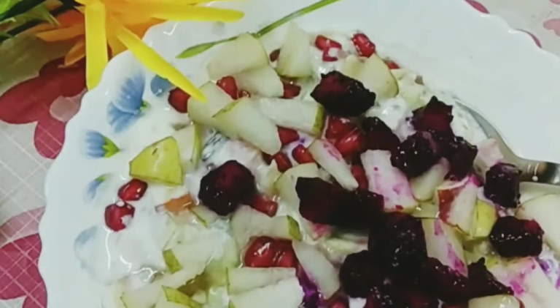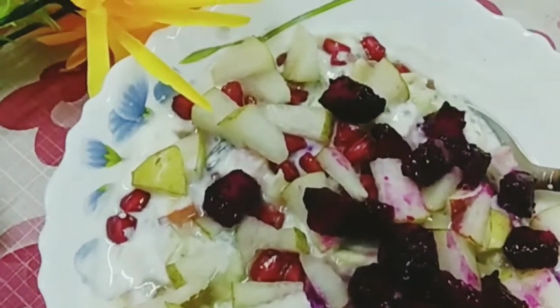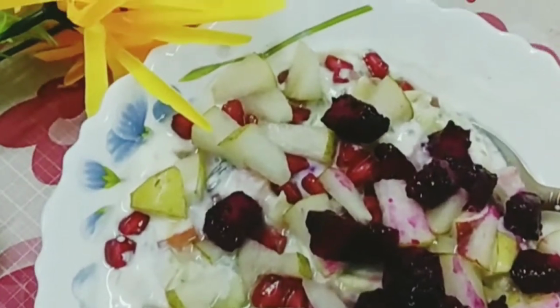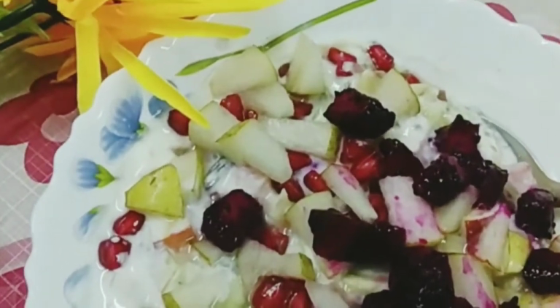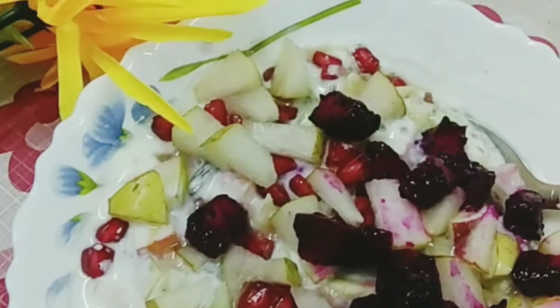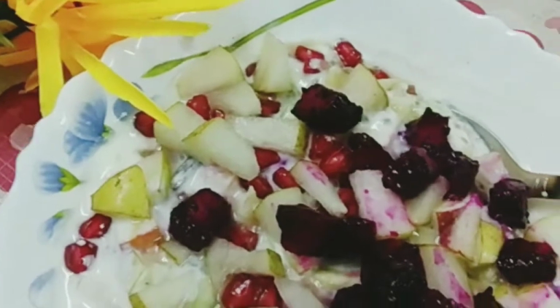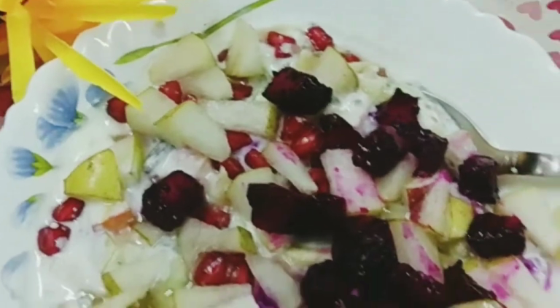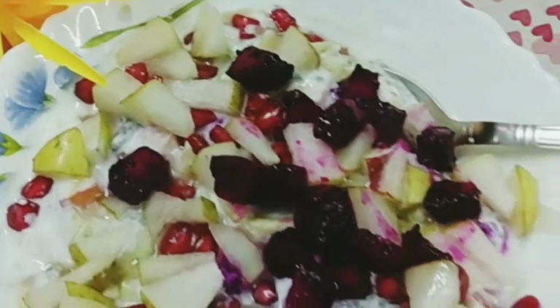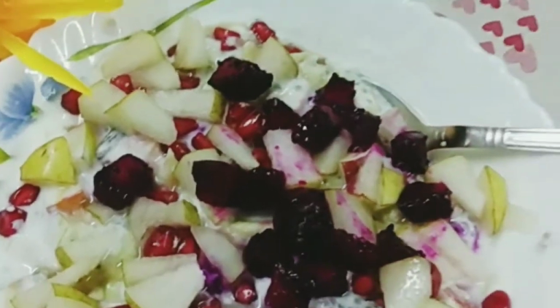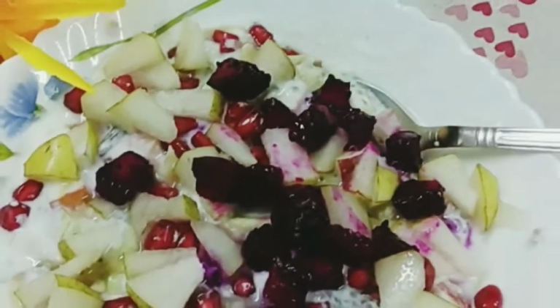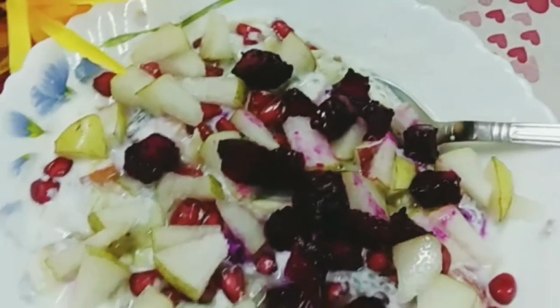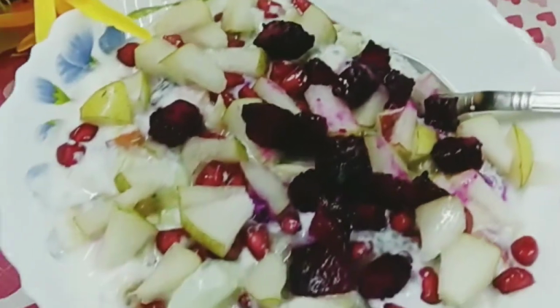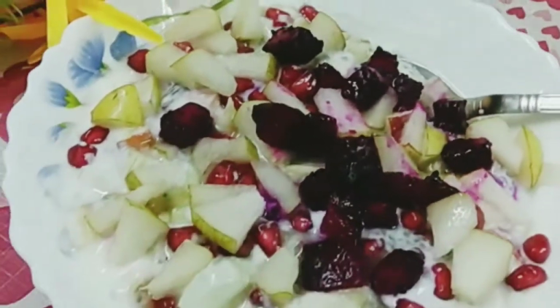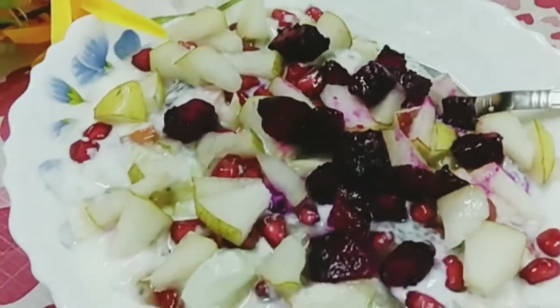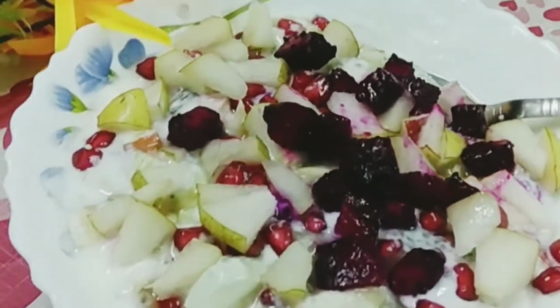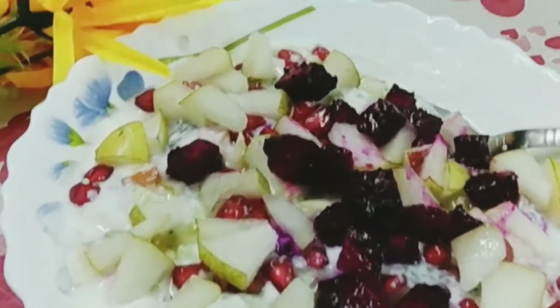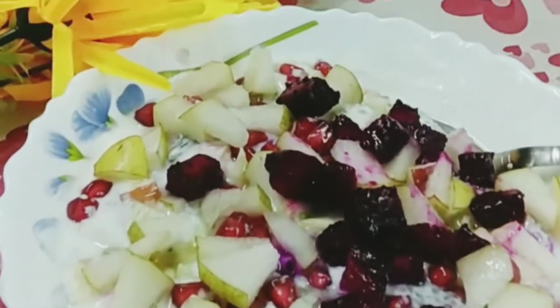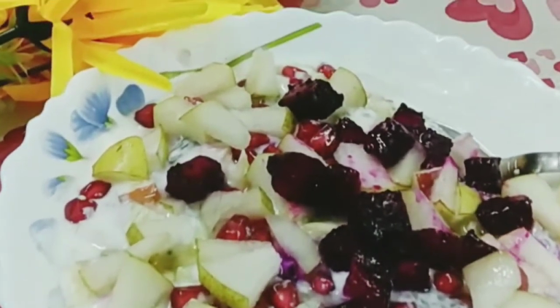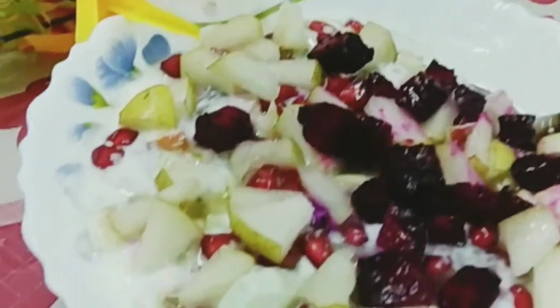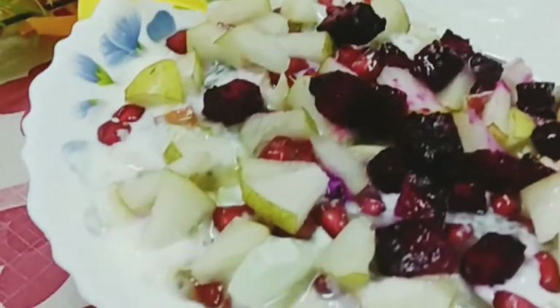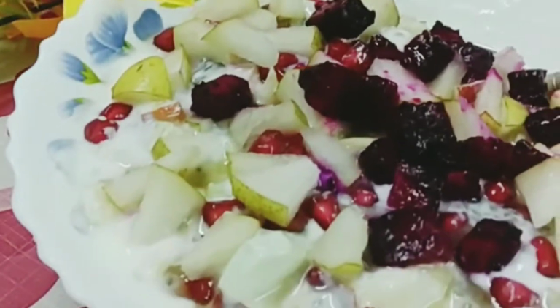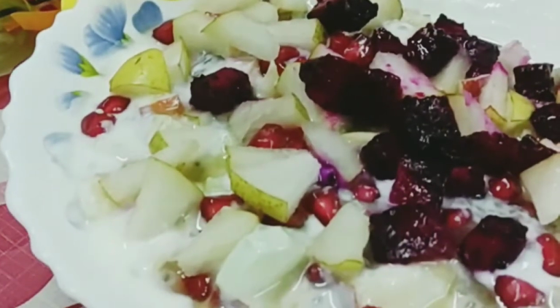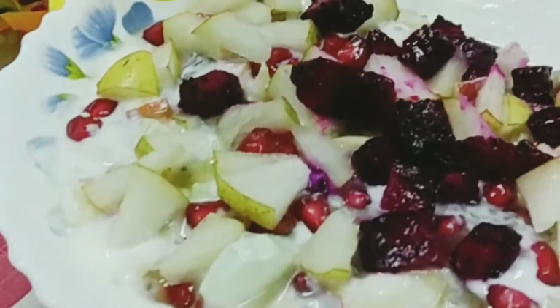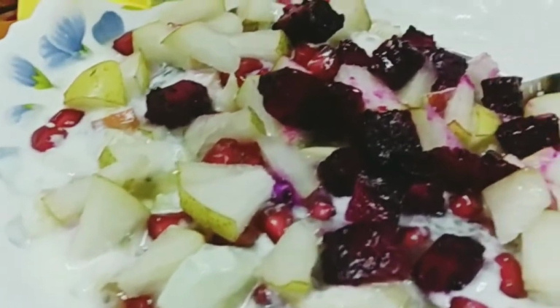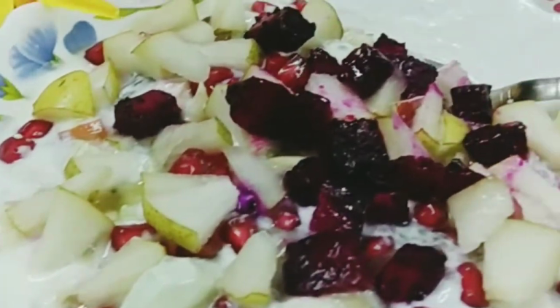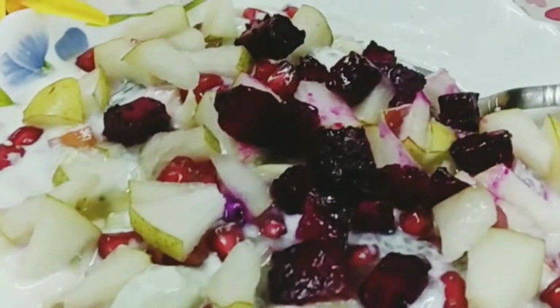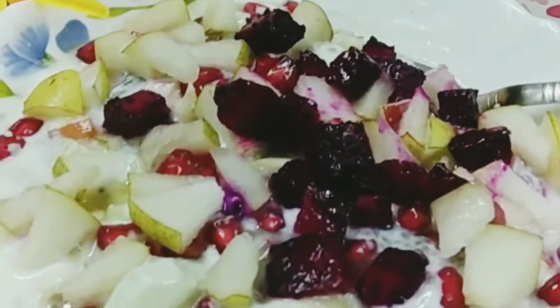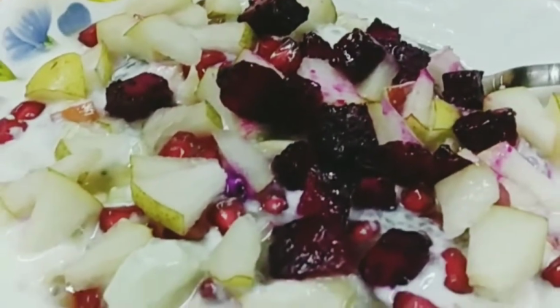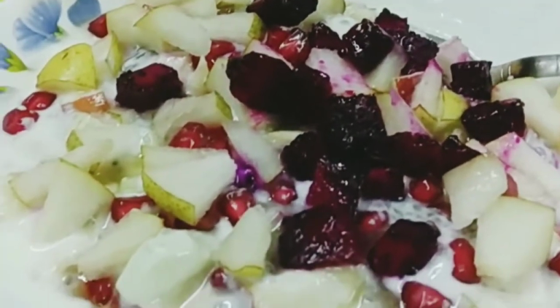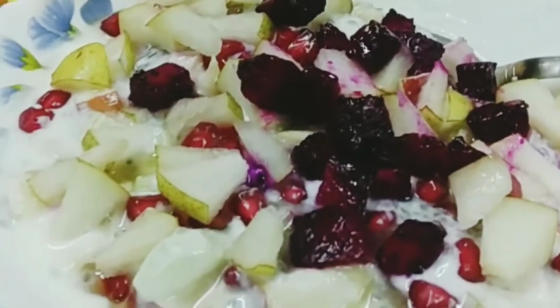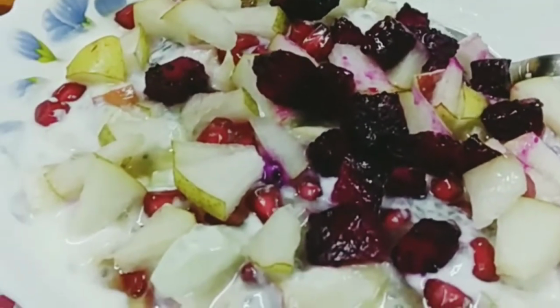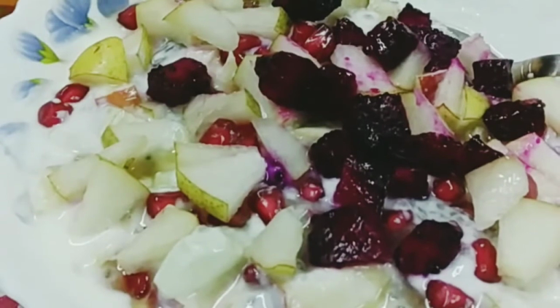I am very healthy. How do you get the recipe? You can get the recipe.